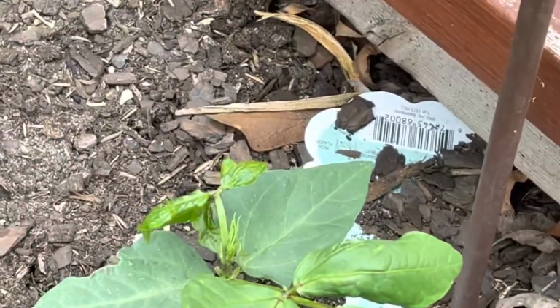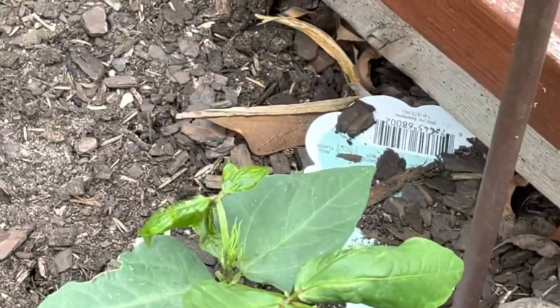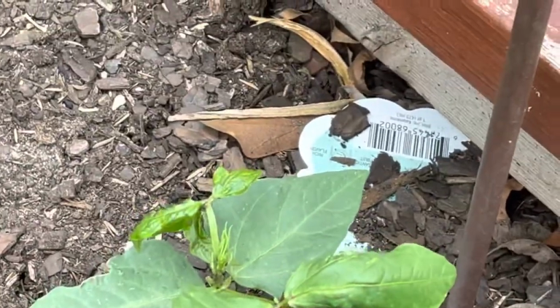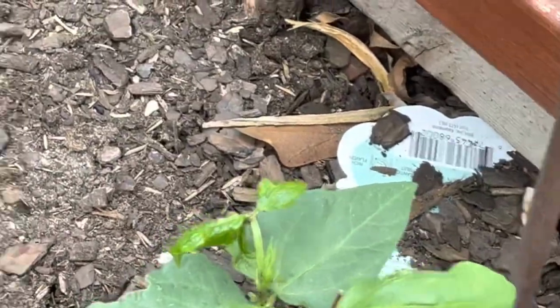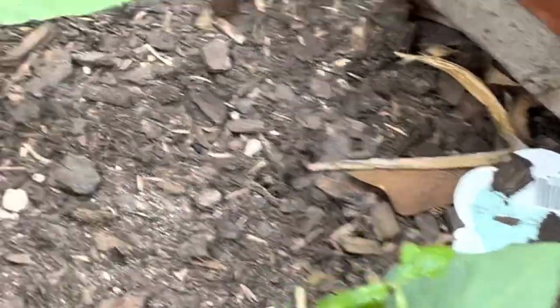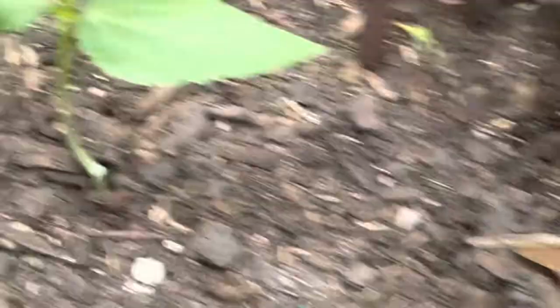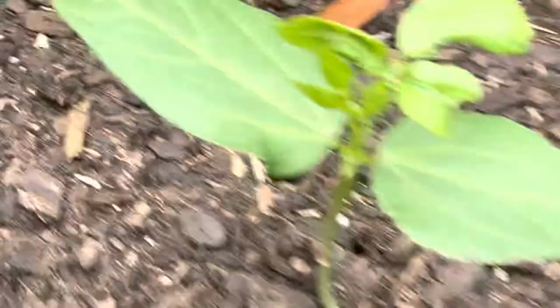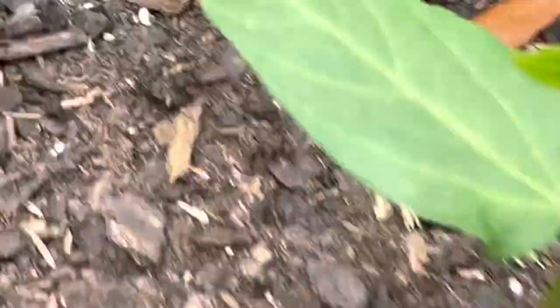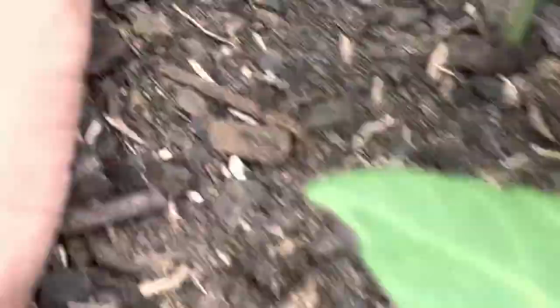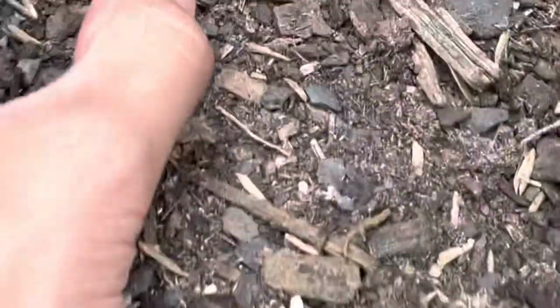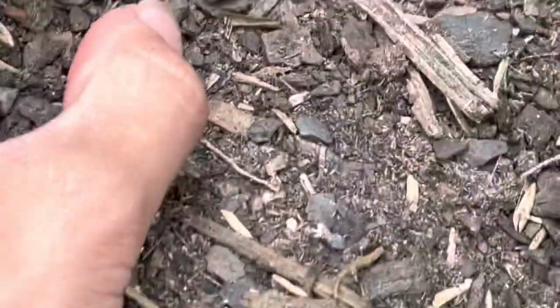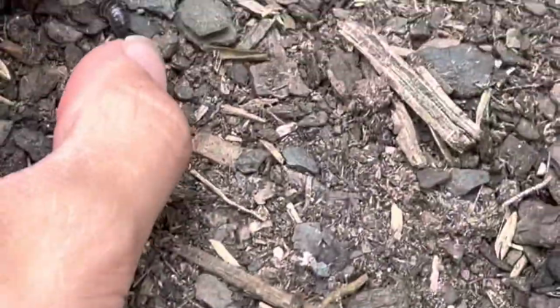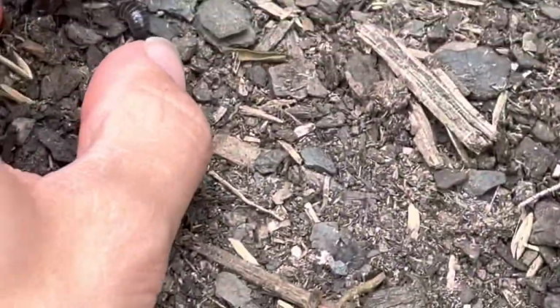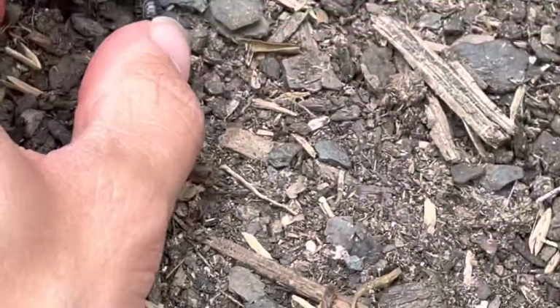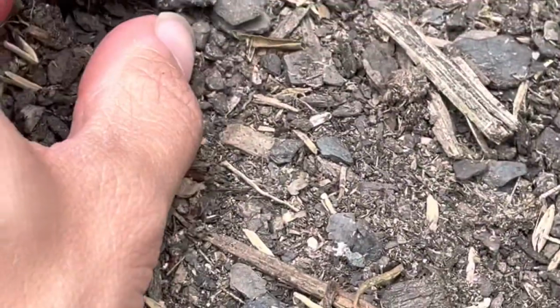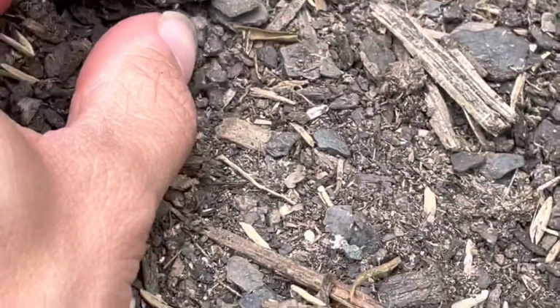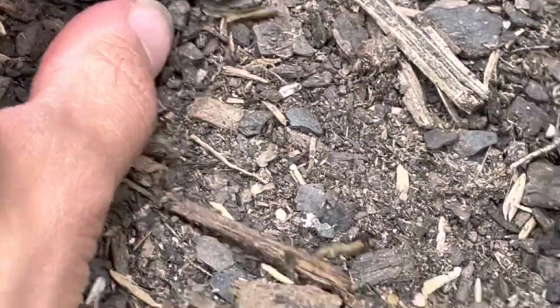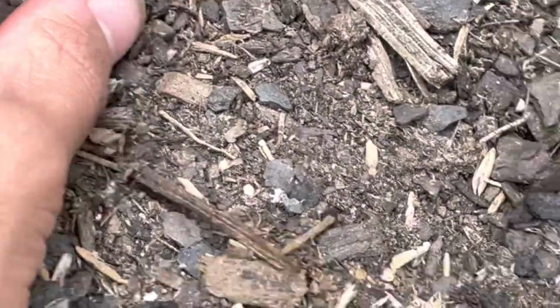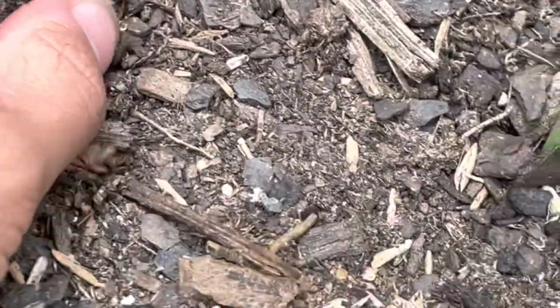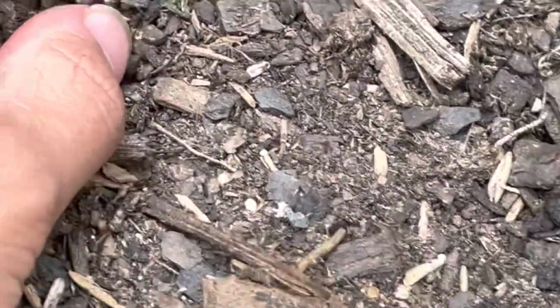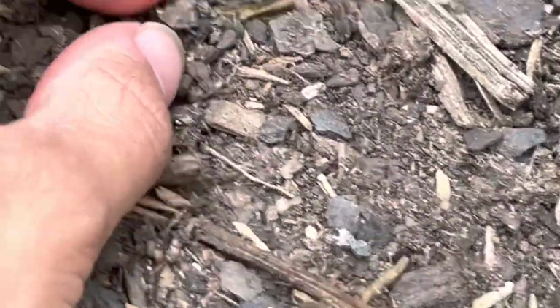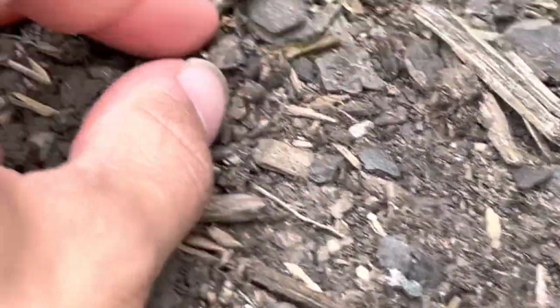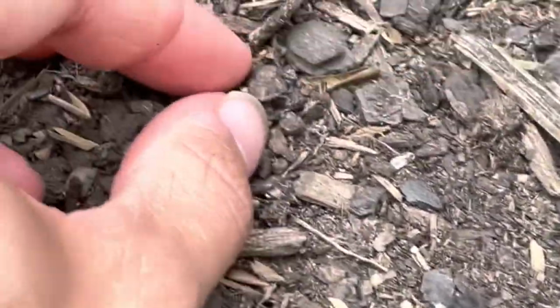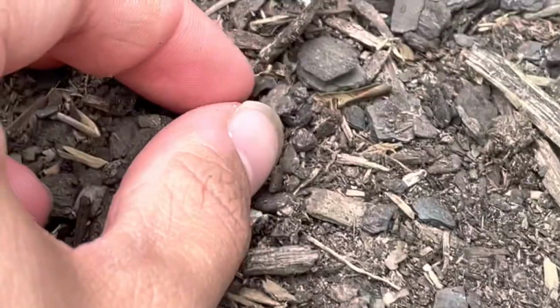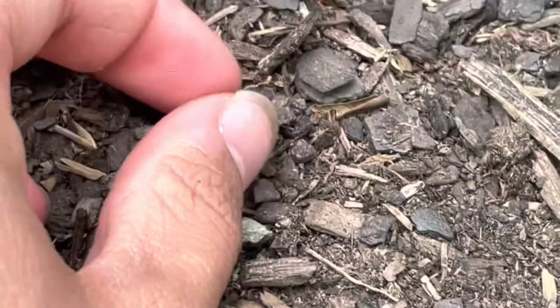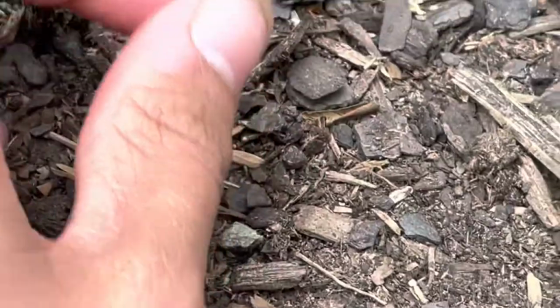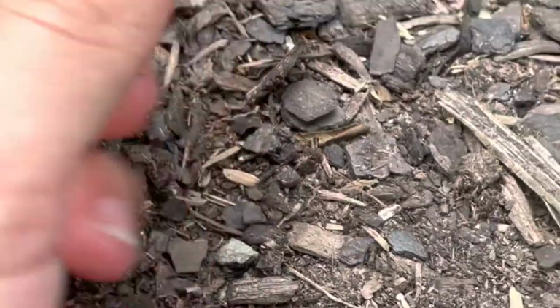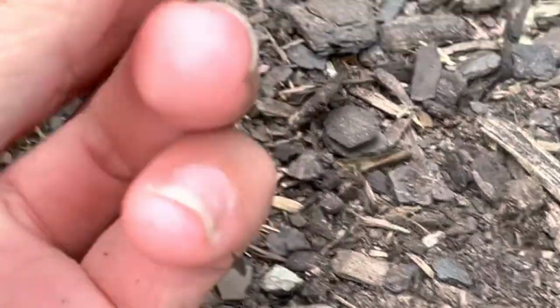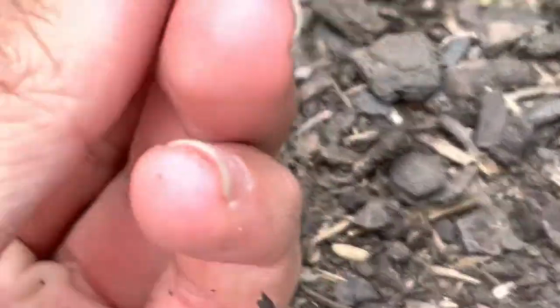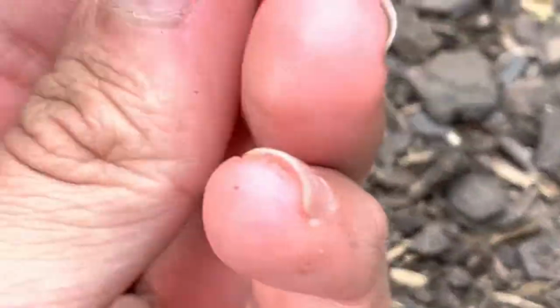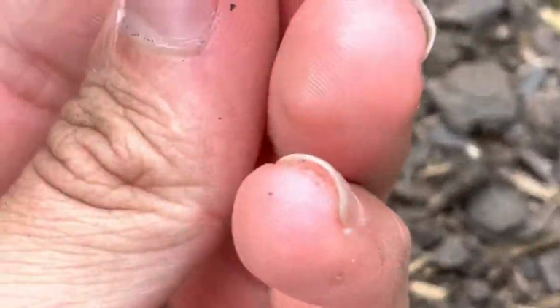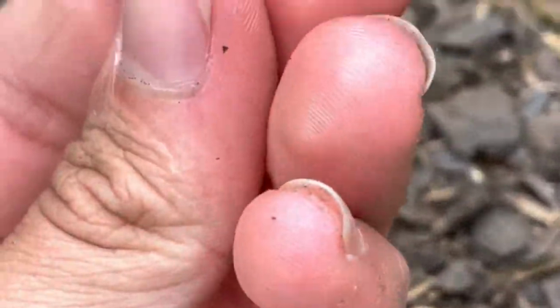Oh, a roly-poly! I love these little guys. They're so cute.